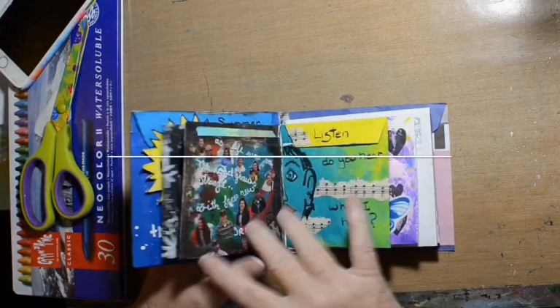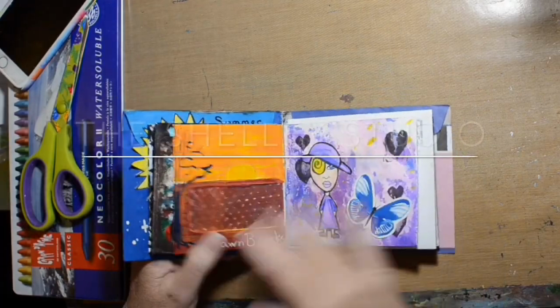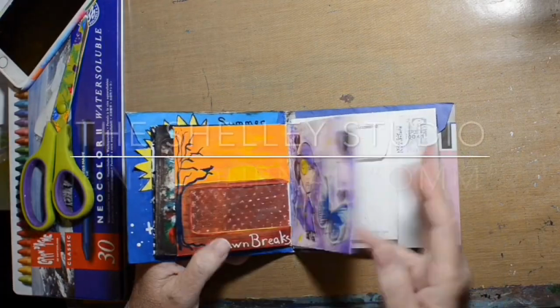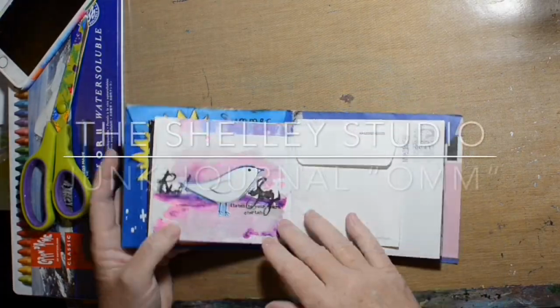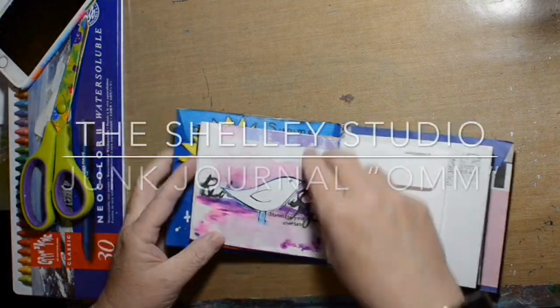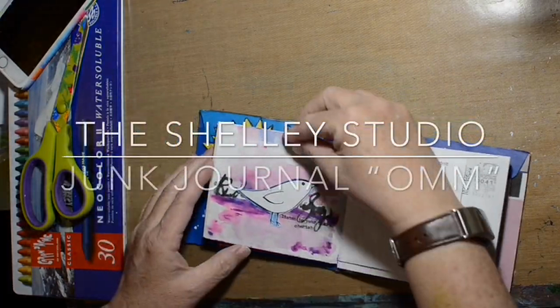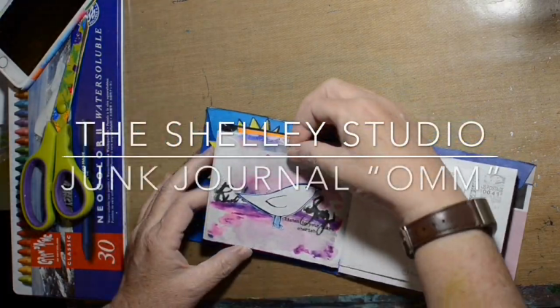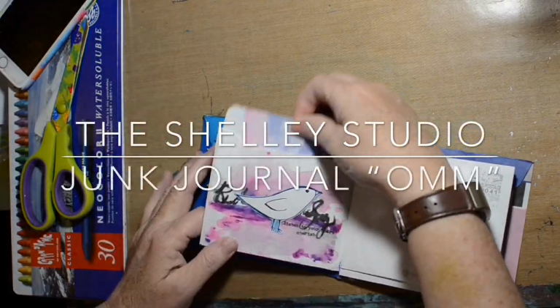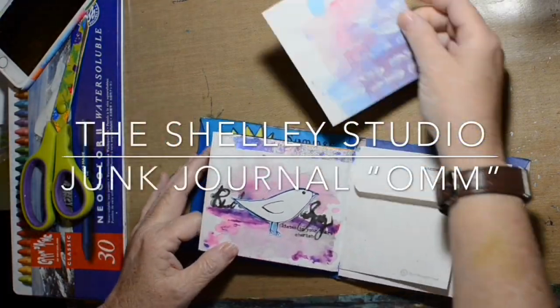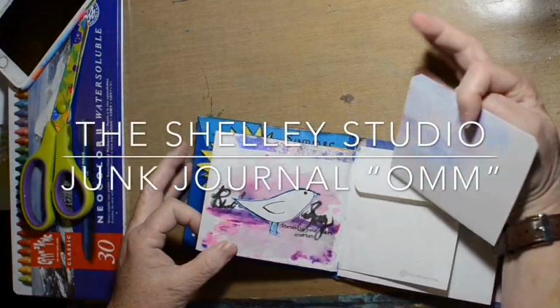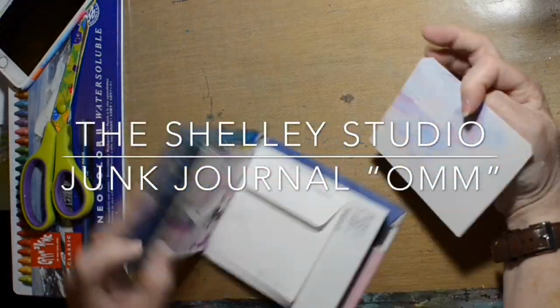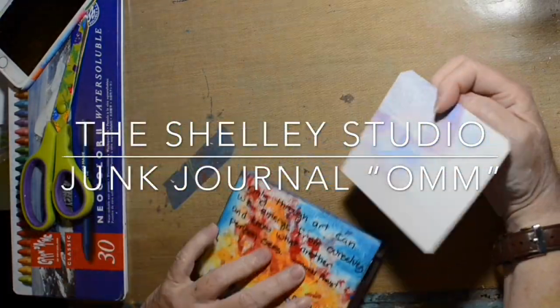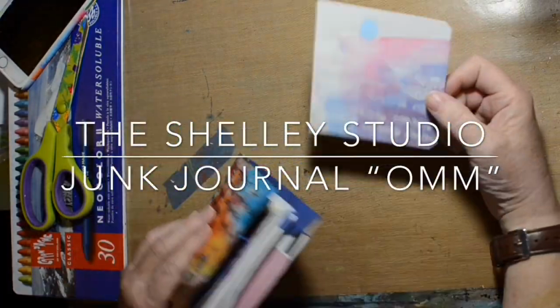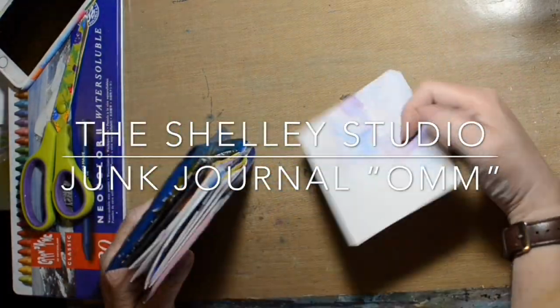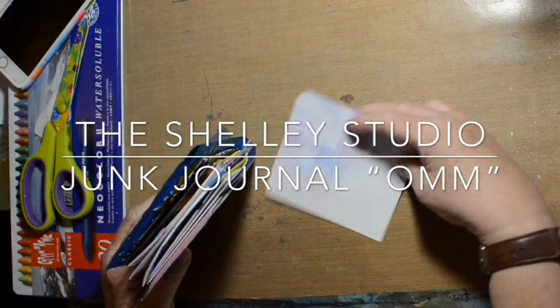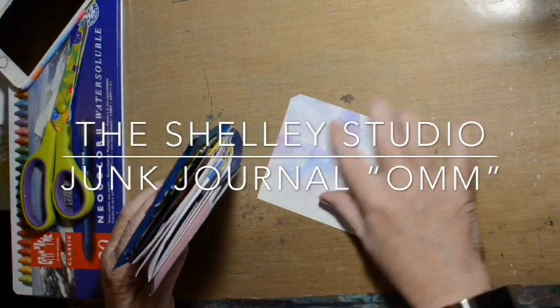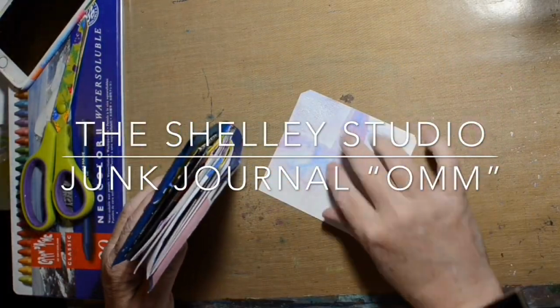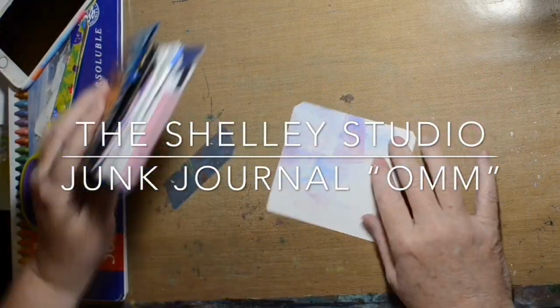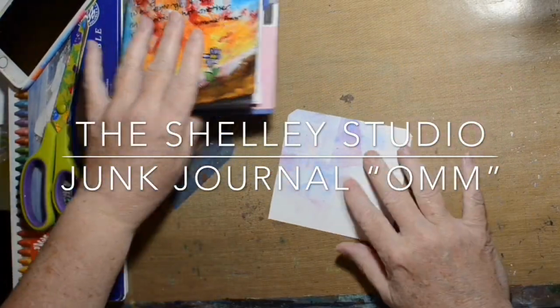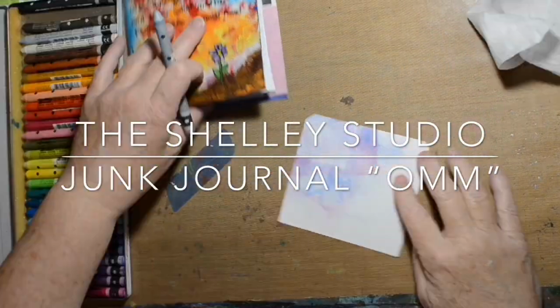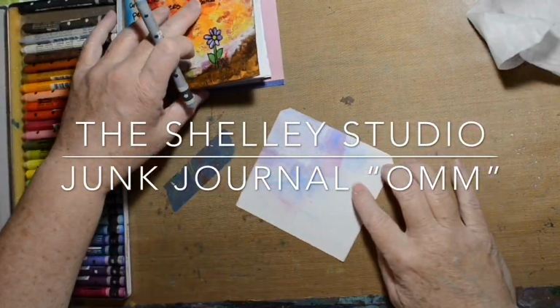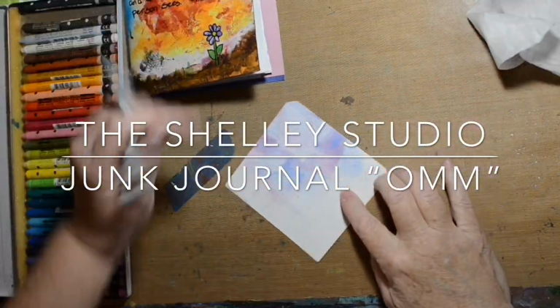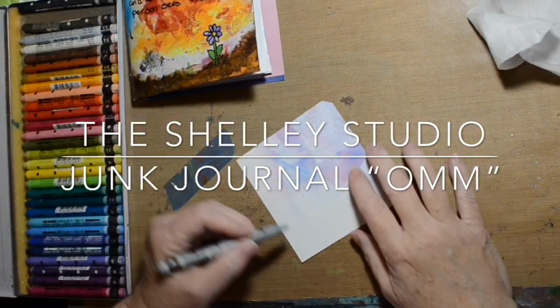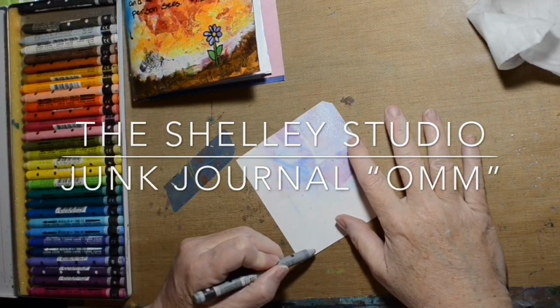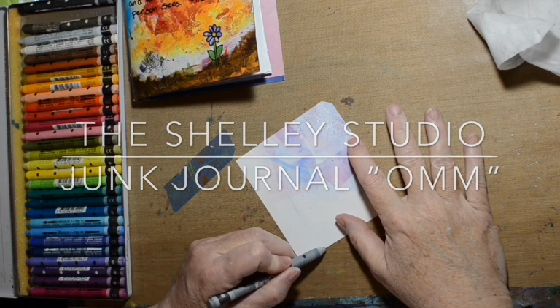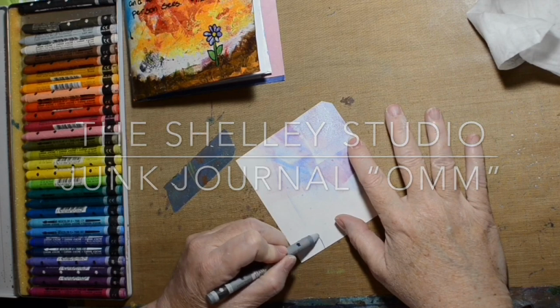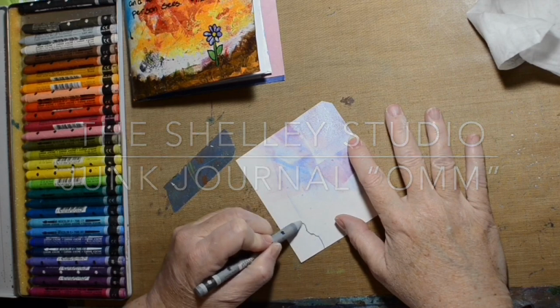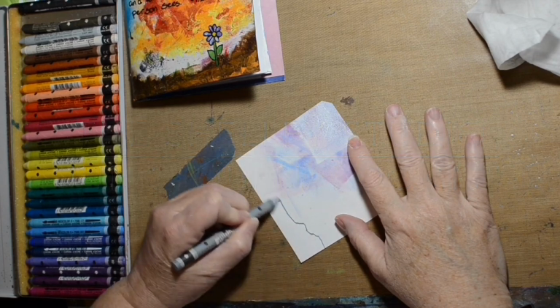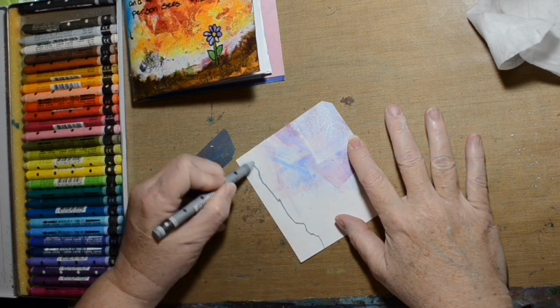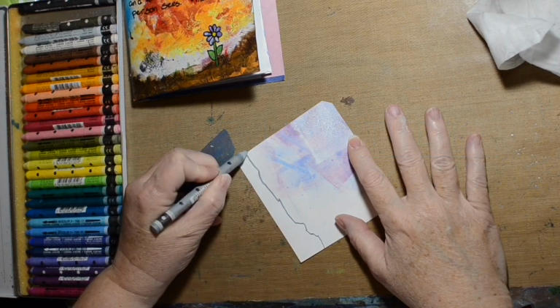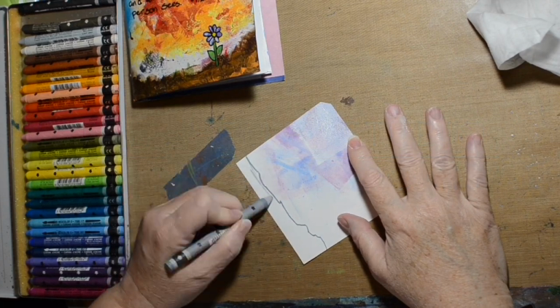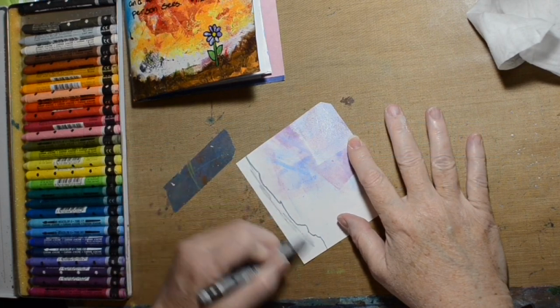Hi, welcome to the Shelley Studio, and today I decided I would play in my envelope junk journal.